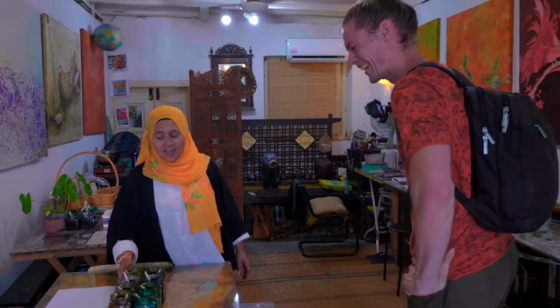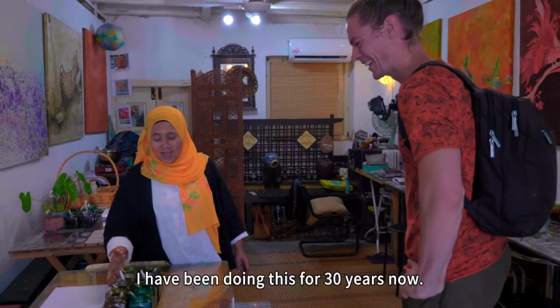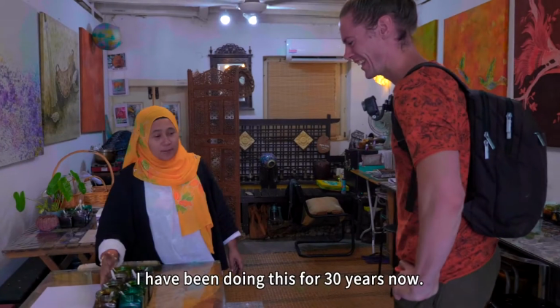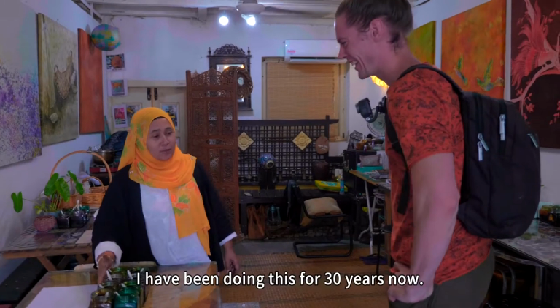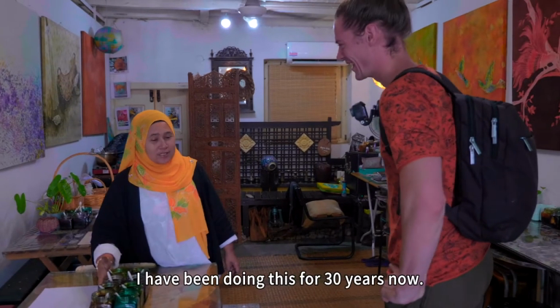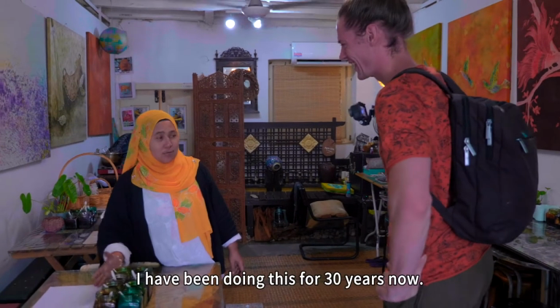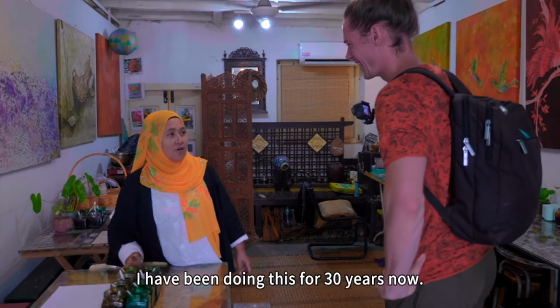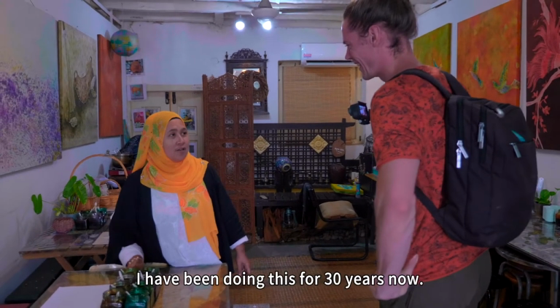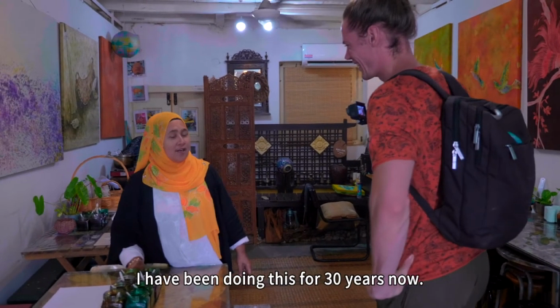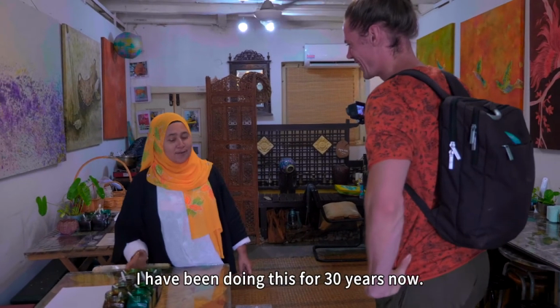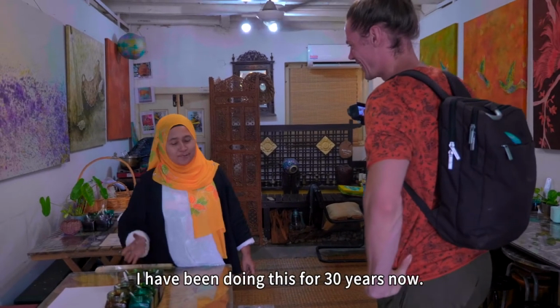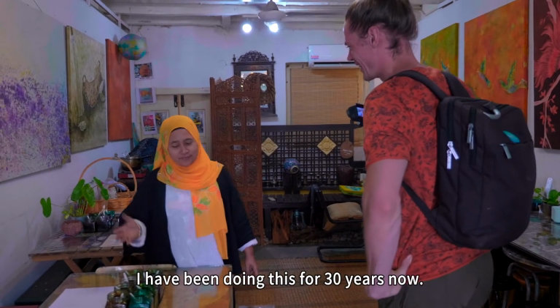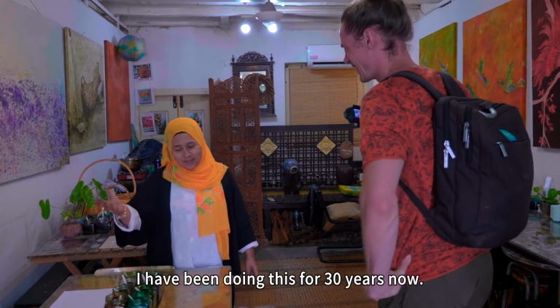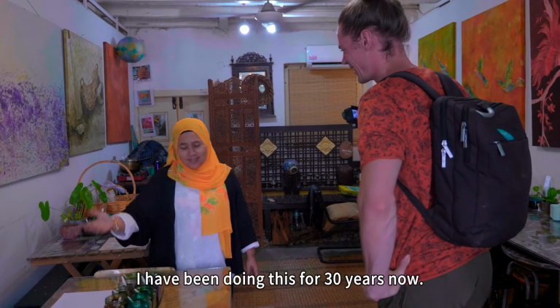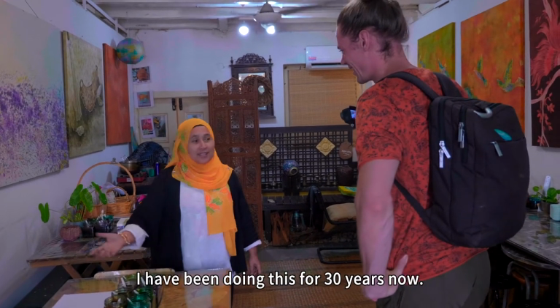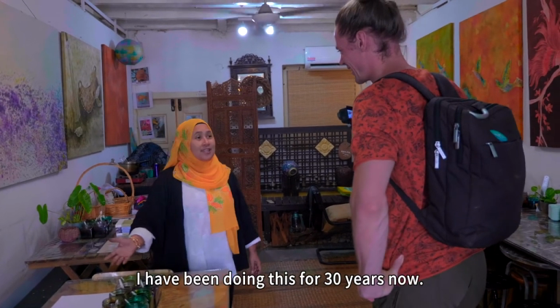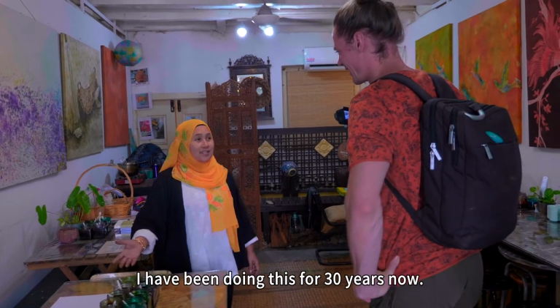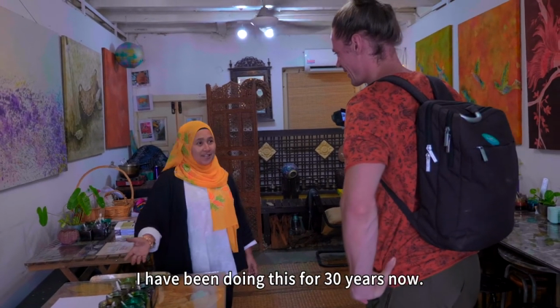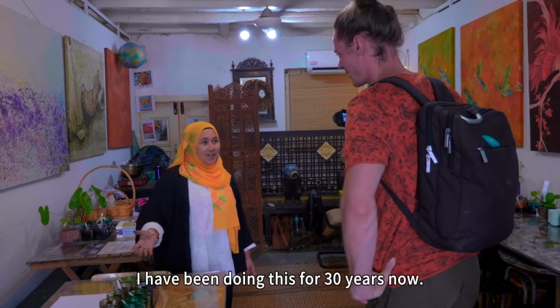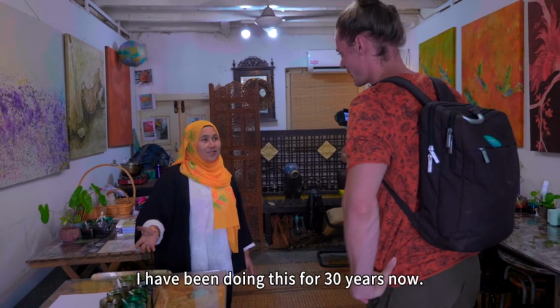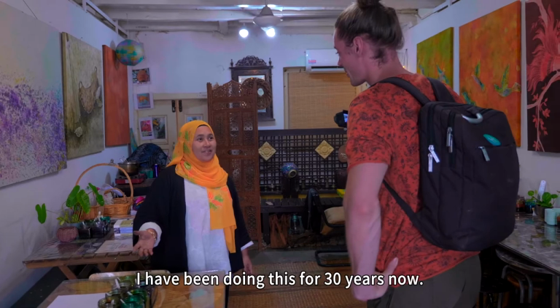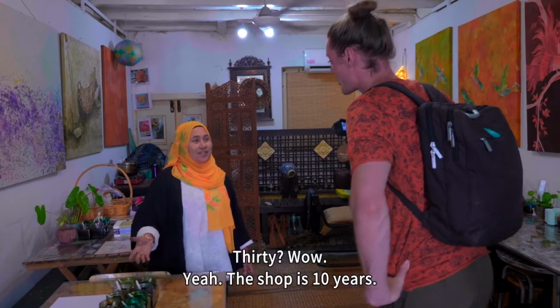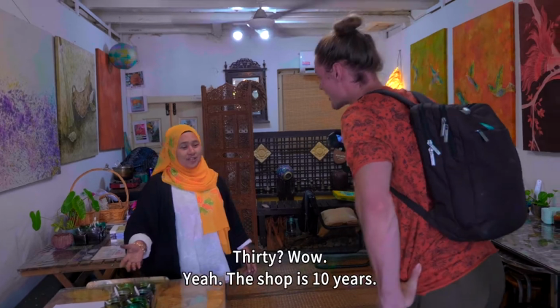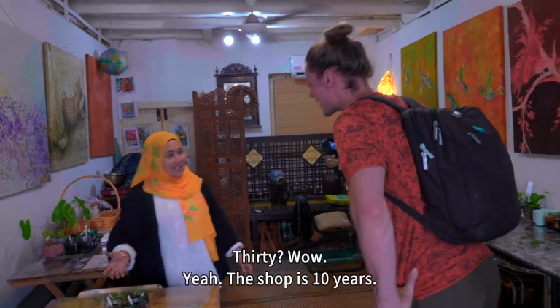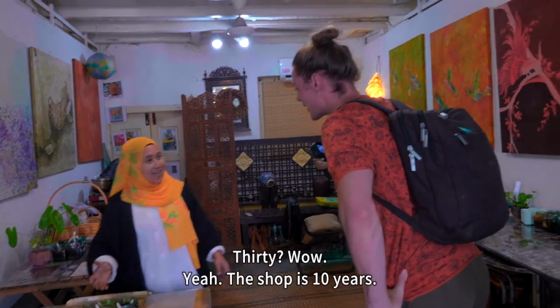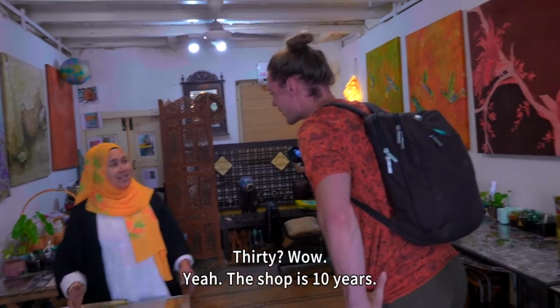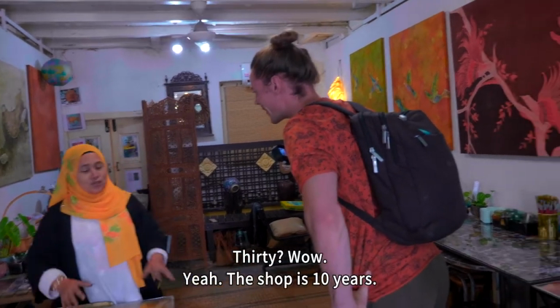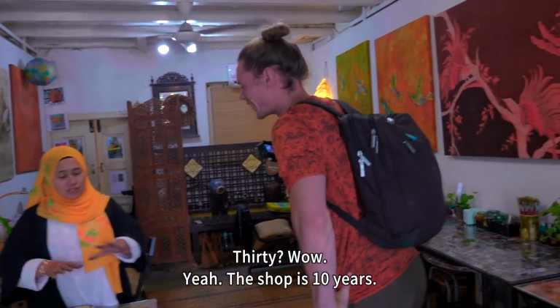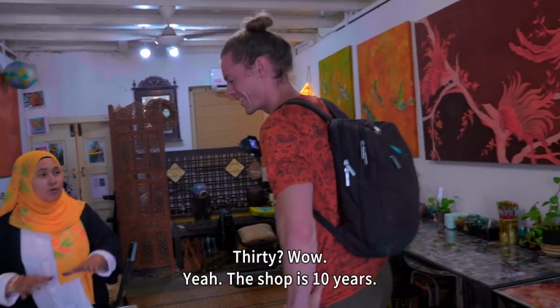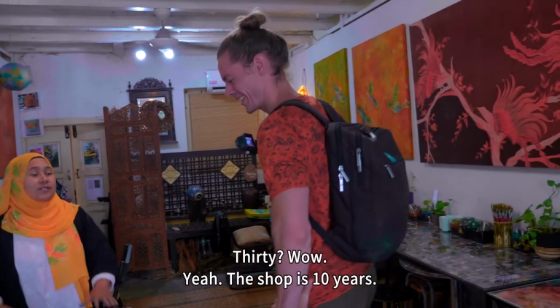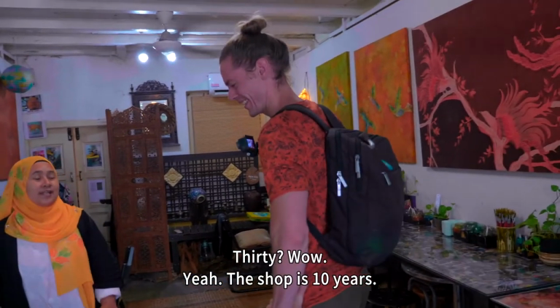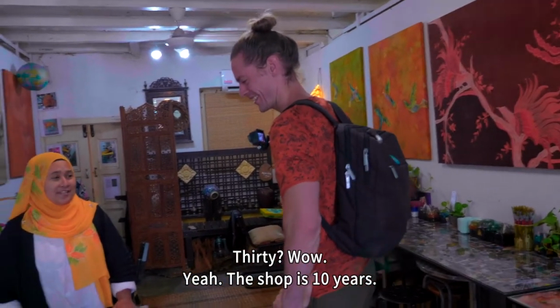I've been doing this for 30 years now. The shop is 10 years old.